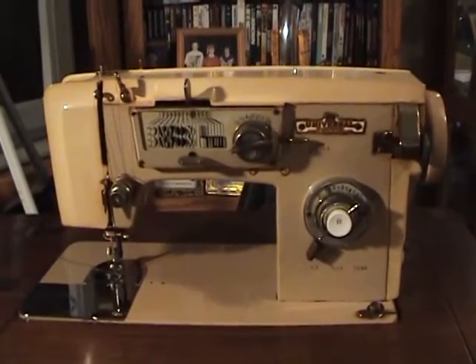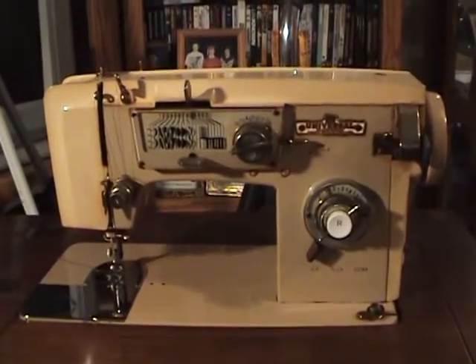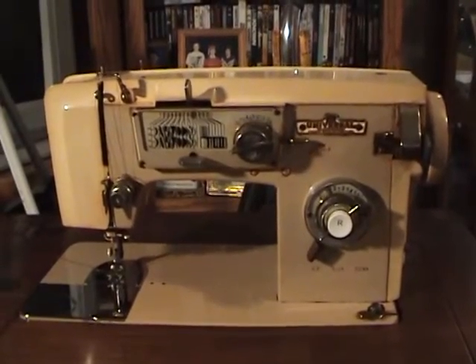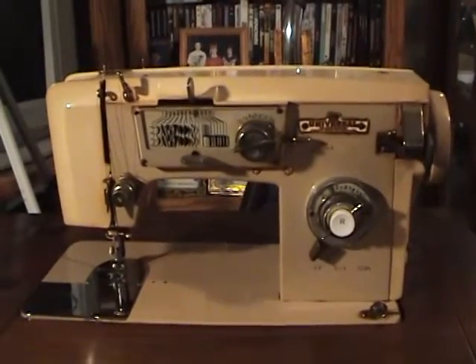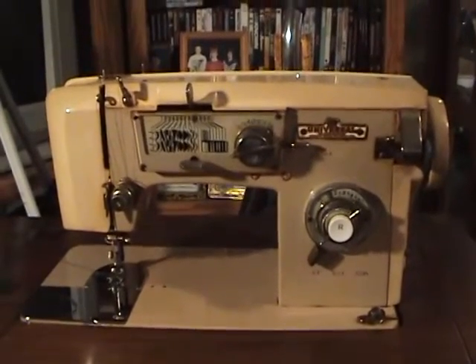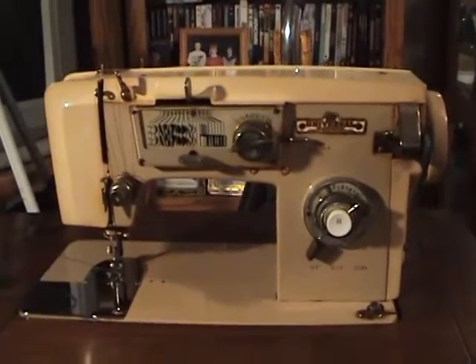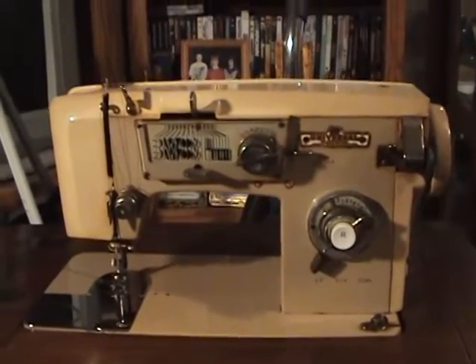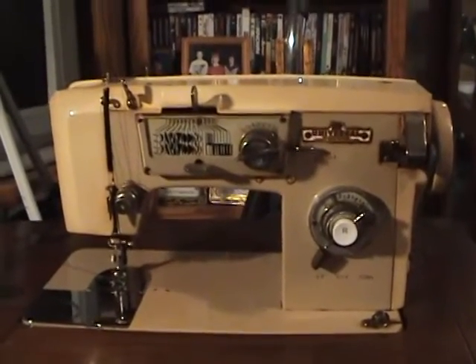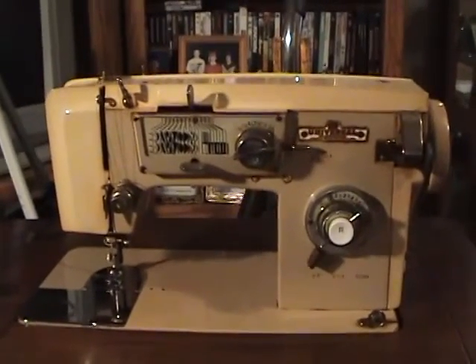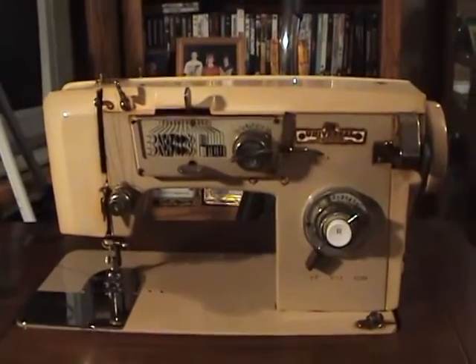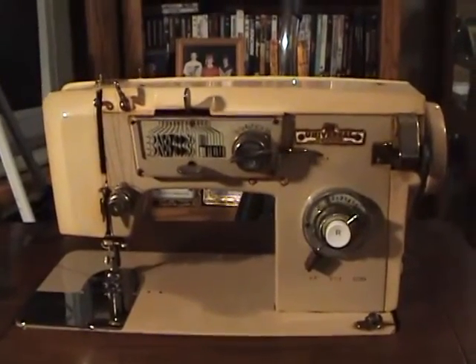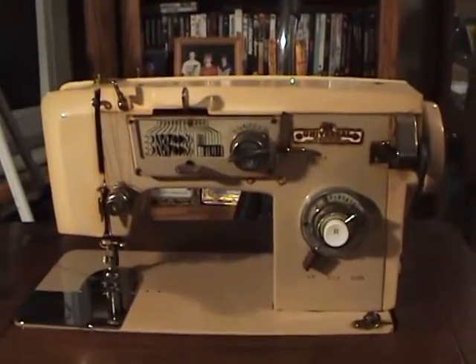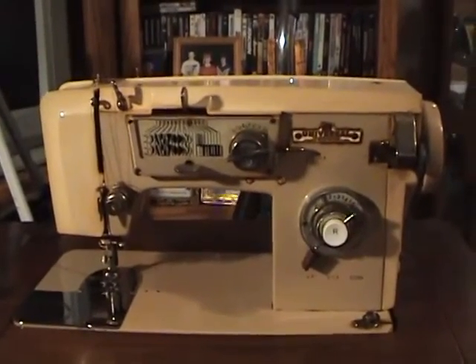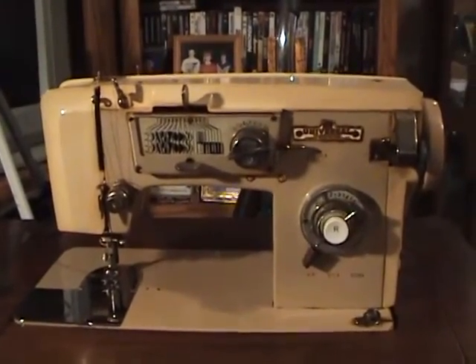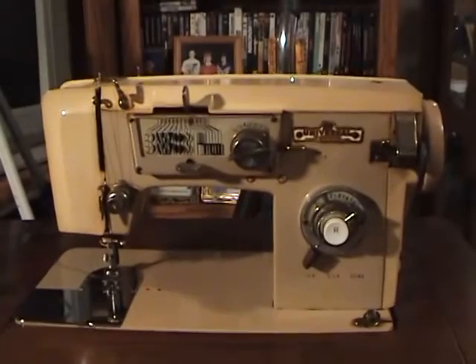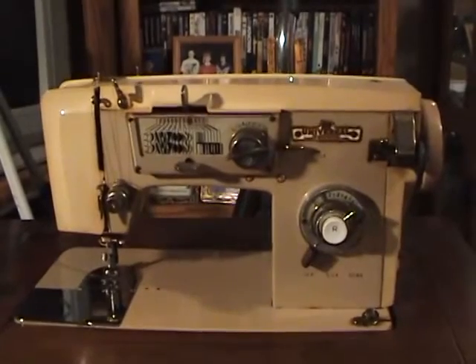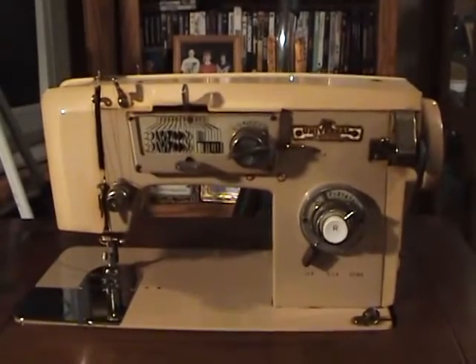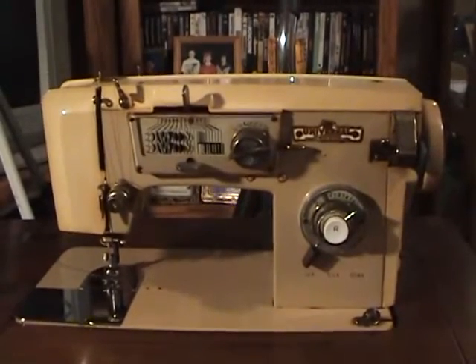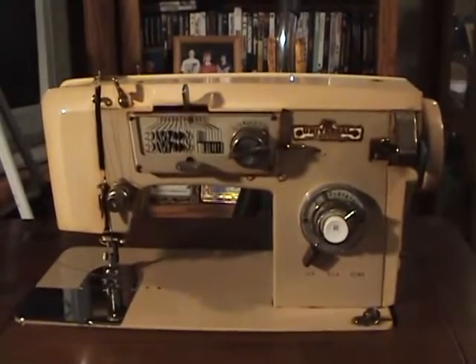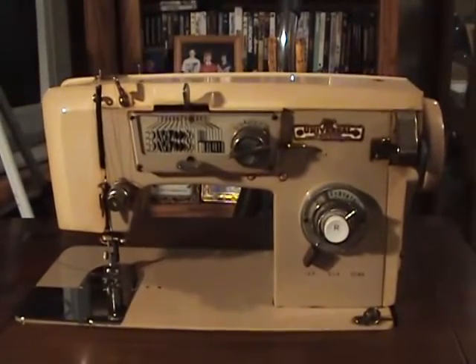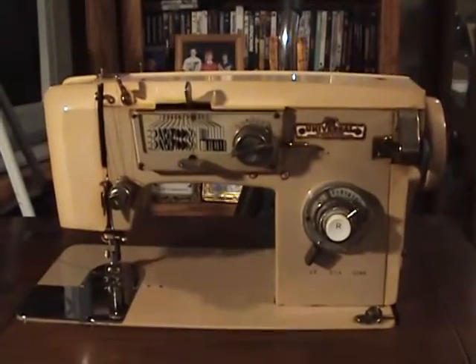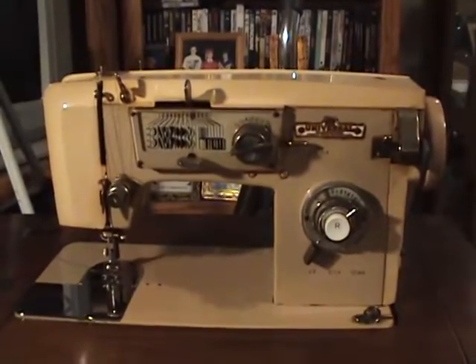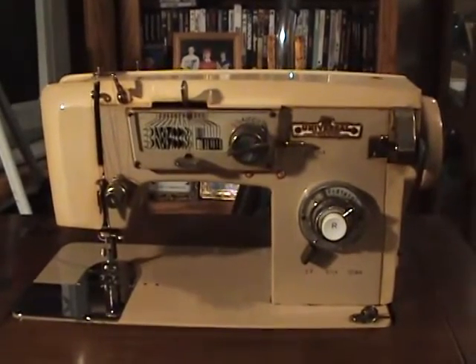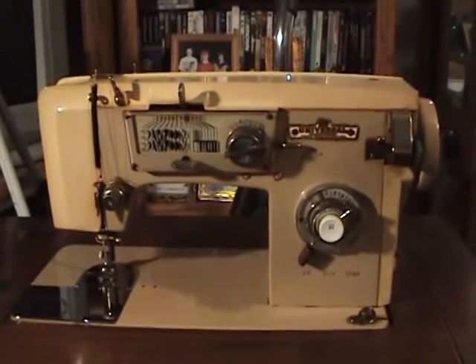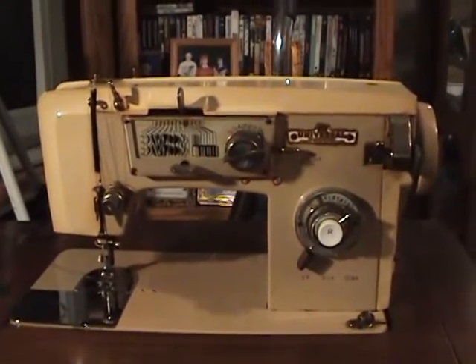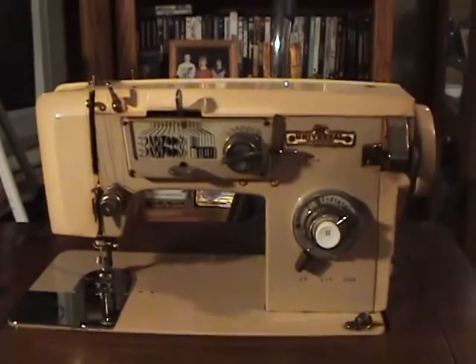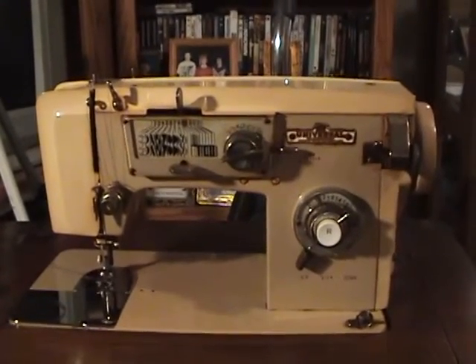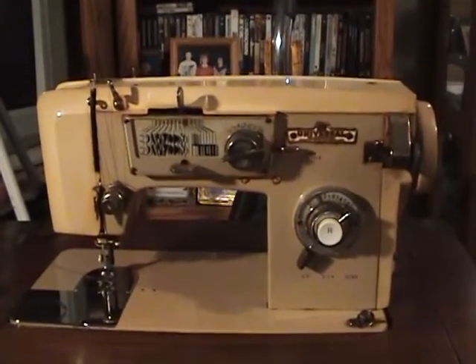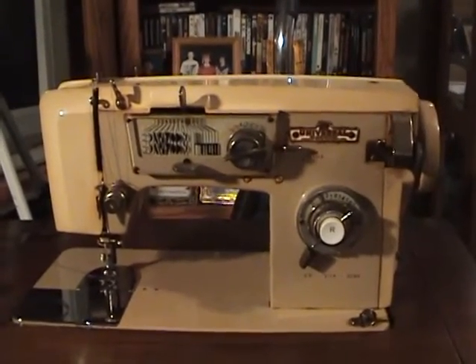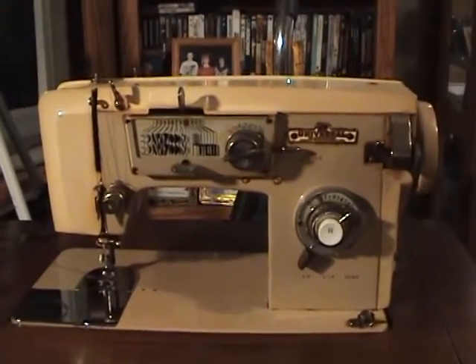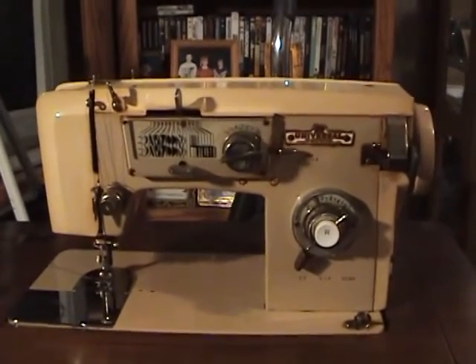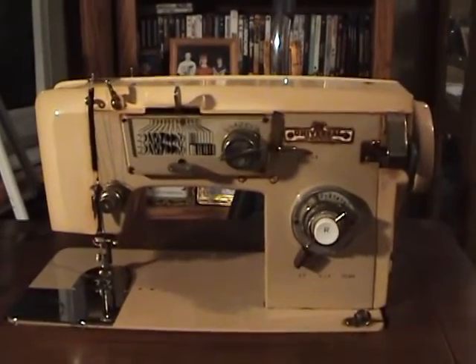Hello YouTube world, MacDaddy1911A1 here with the Shea Tree Survivalist. Lesson one of using a sewing machine.